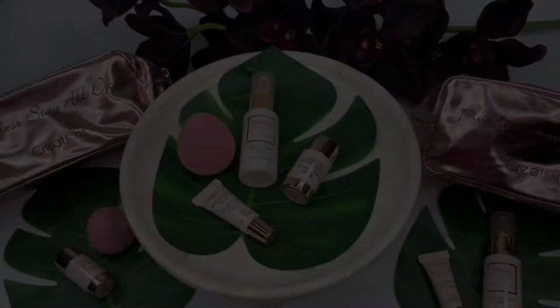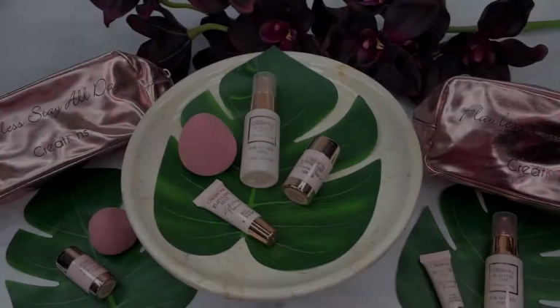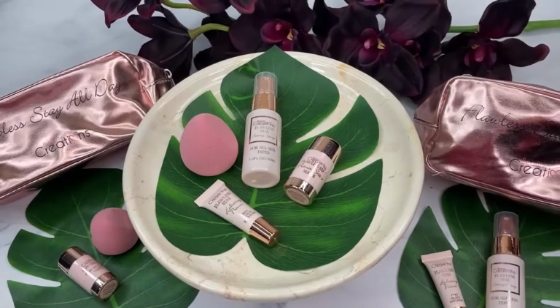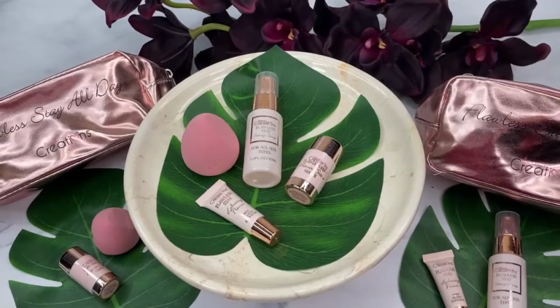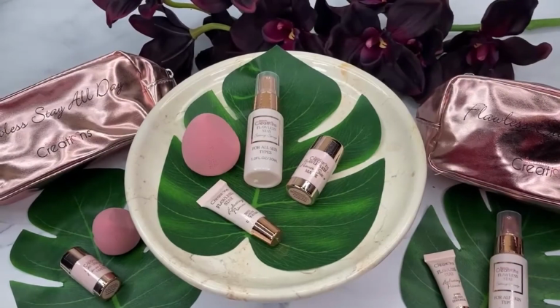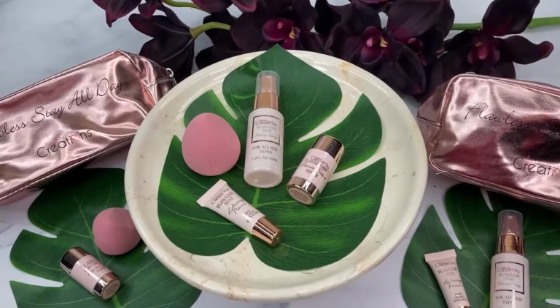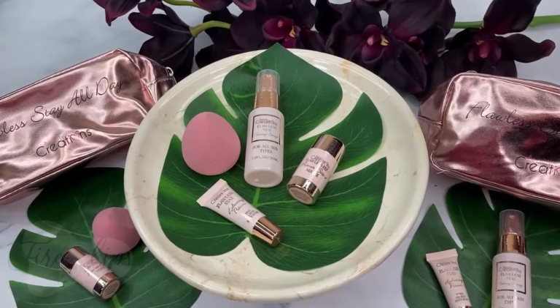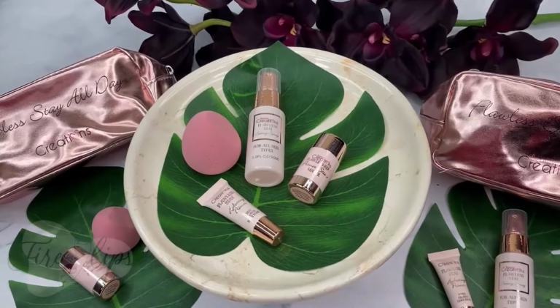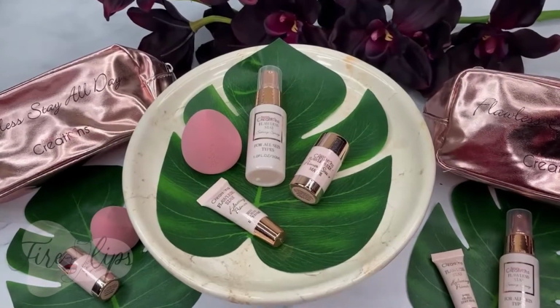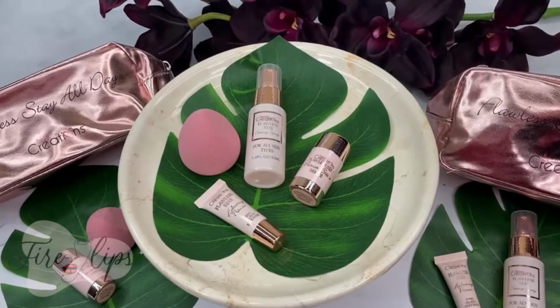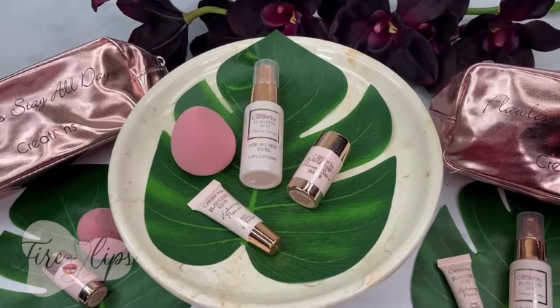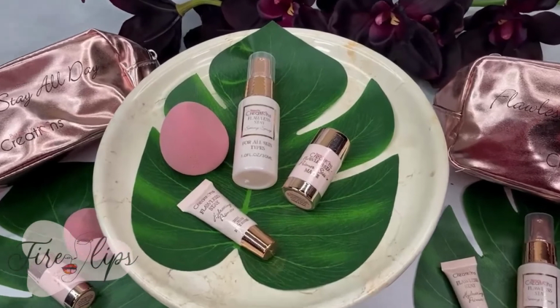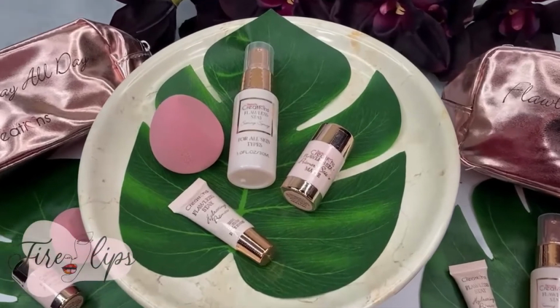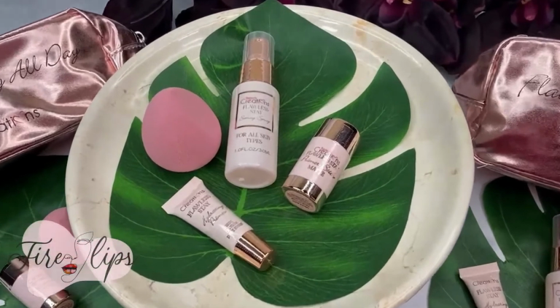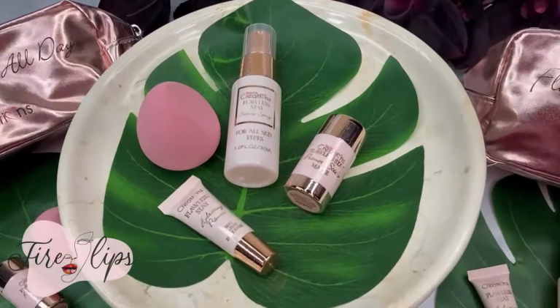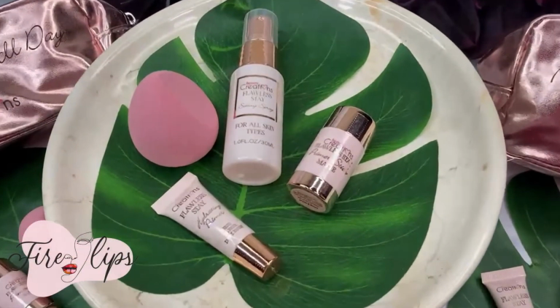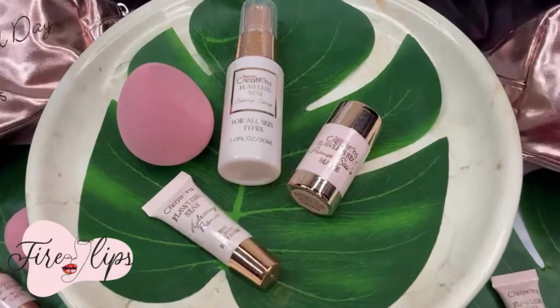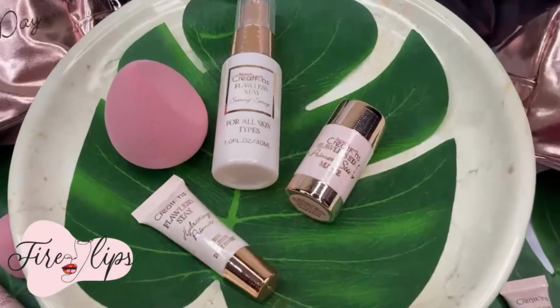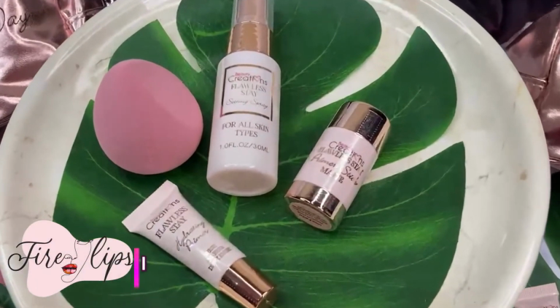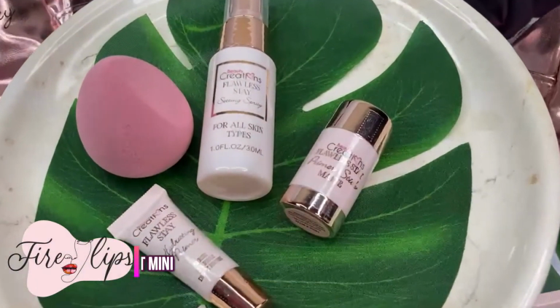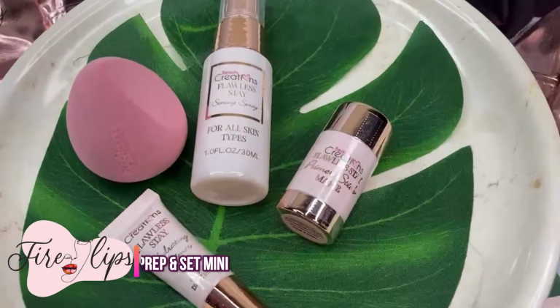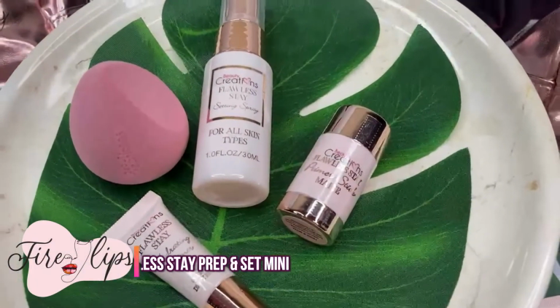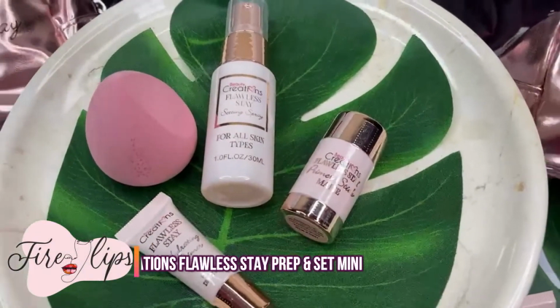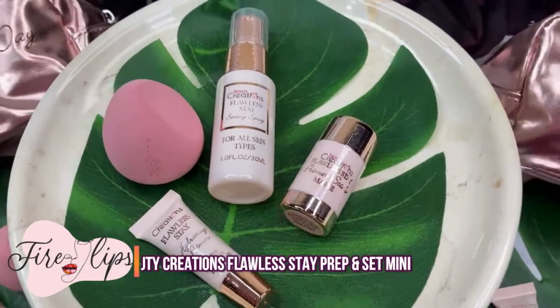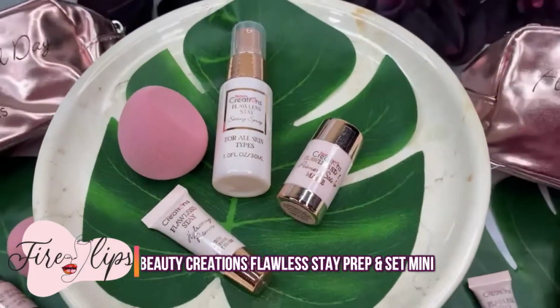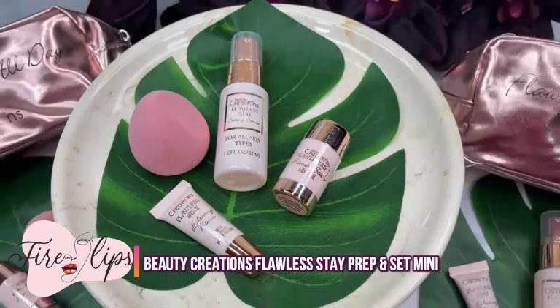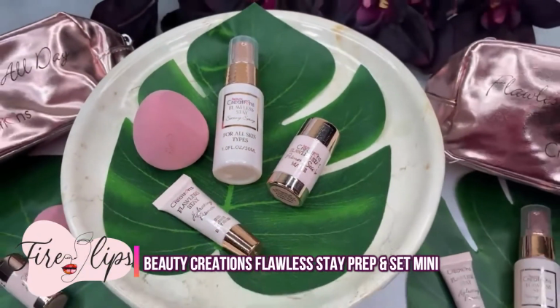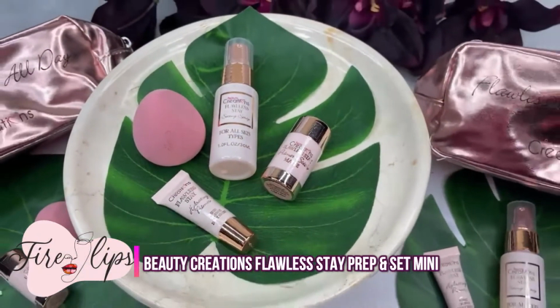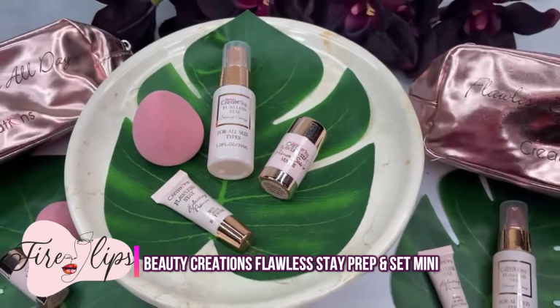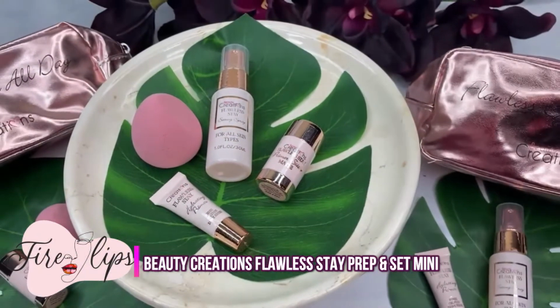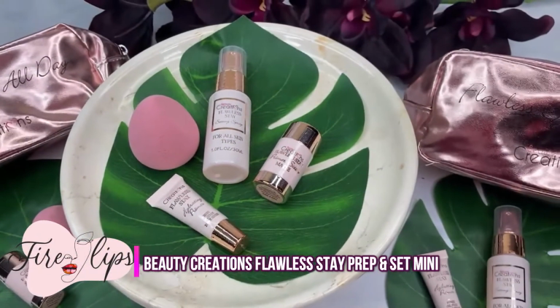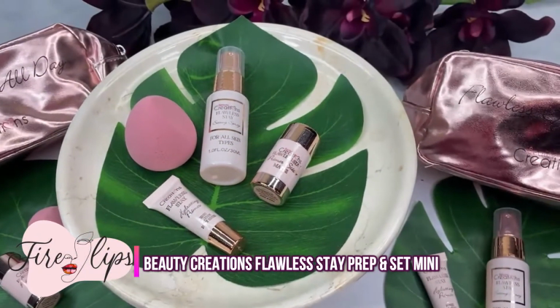Hey ladies, welcome back to our channel, Far Lips Cosmetics. I'm Antonia and my model today is Isabella. Hi, beautiful ladies.